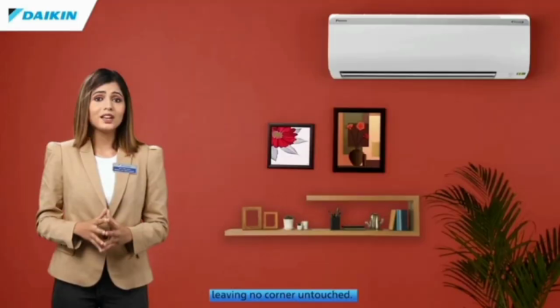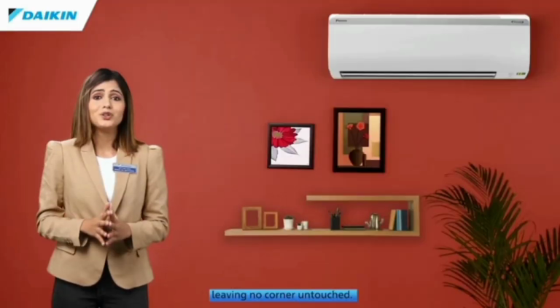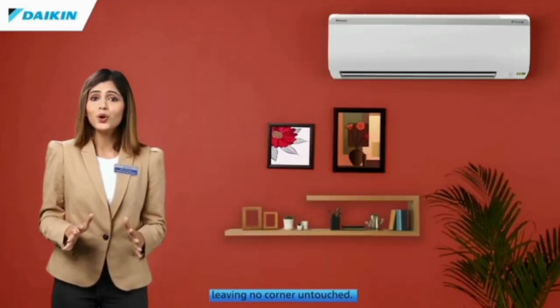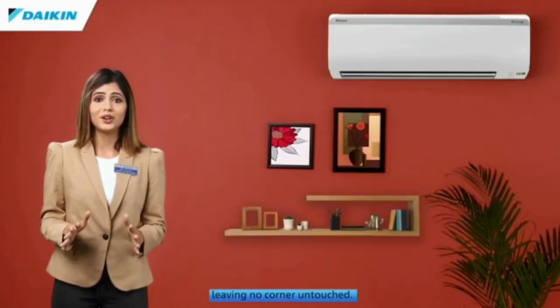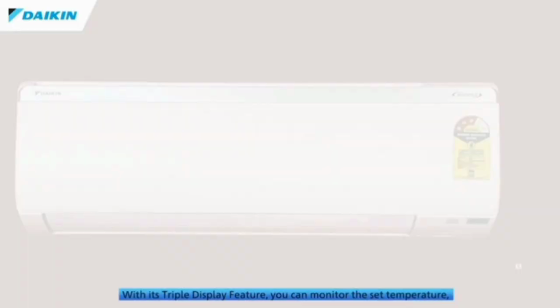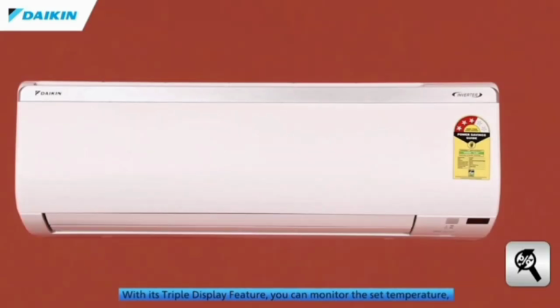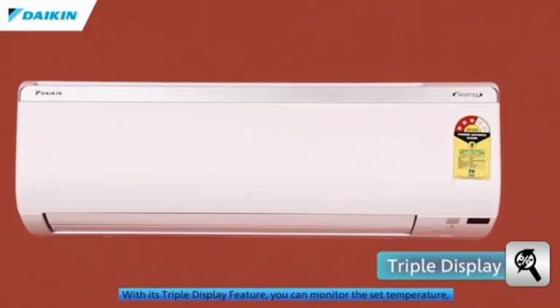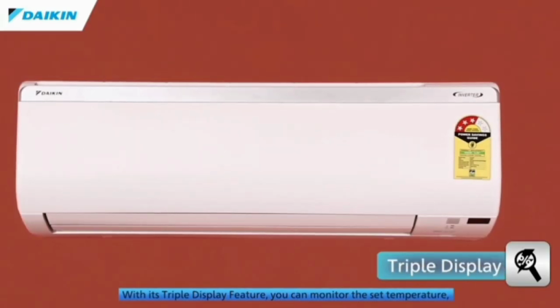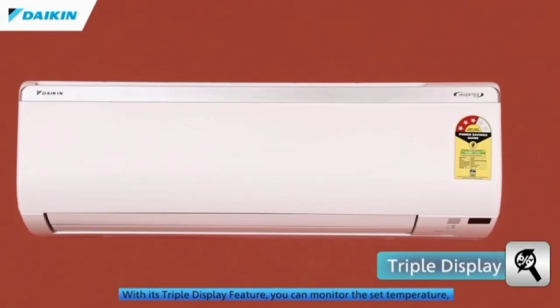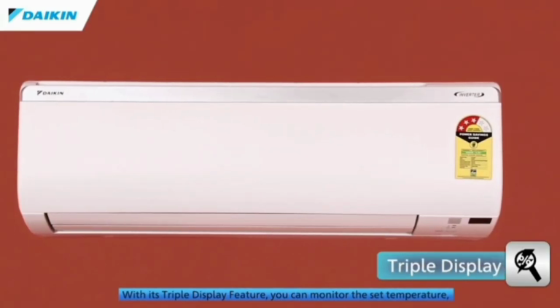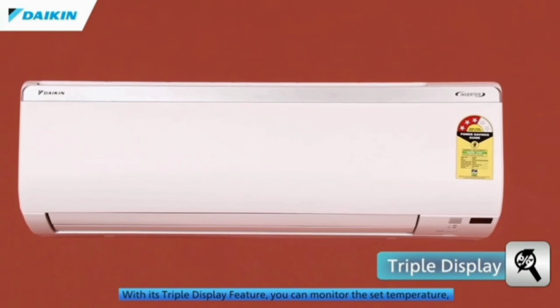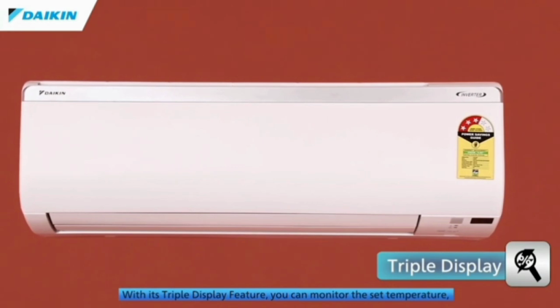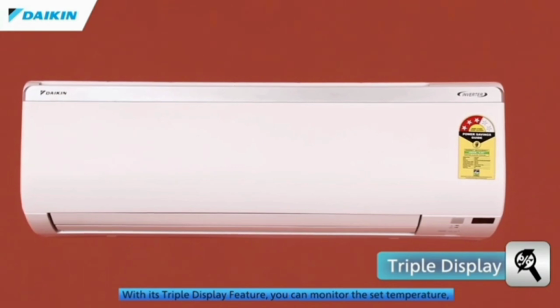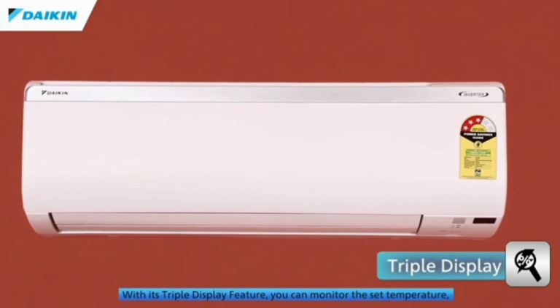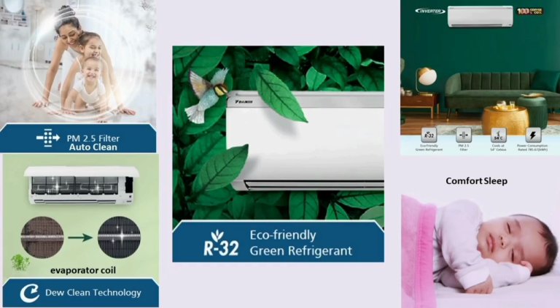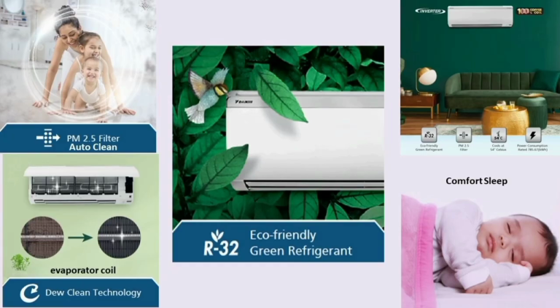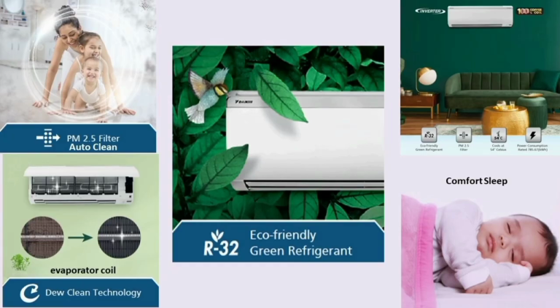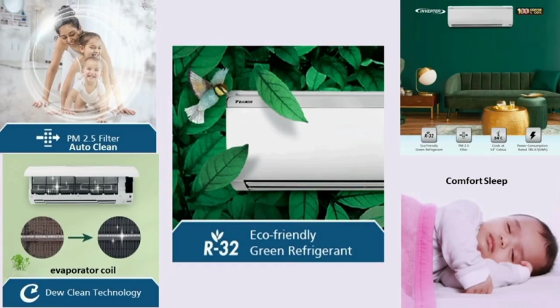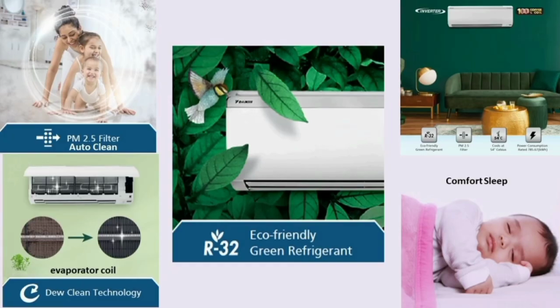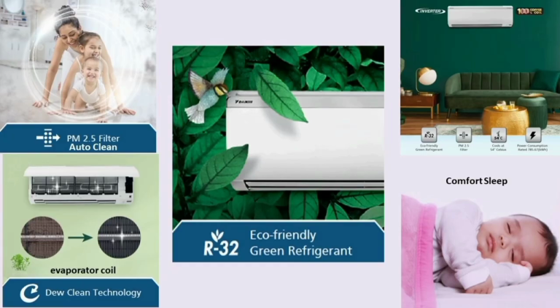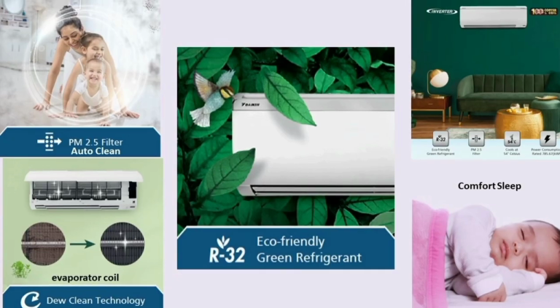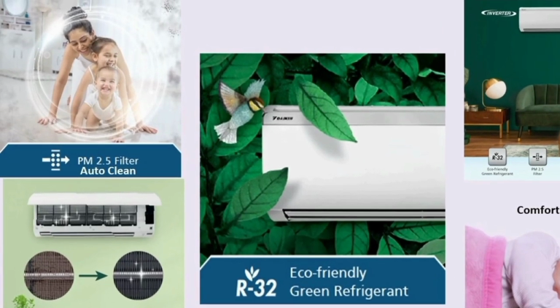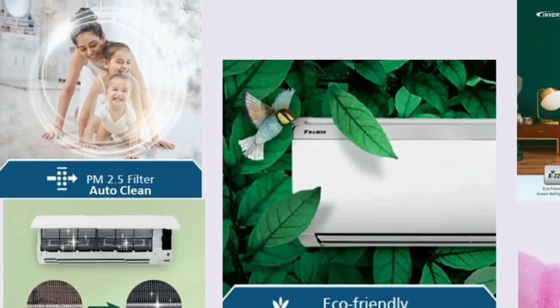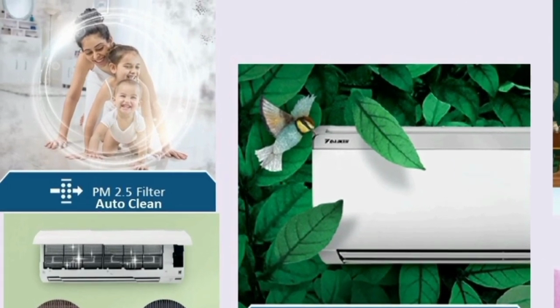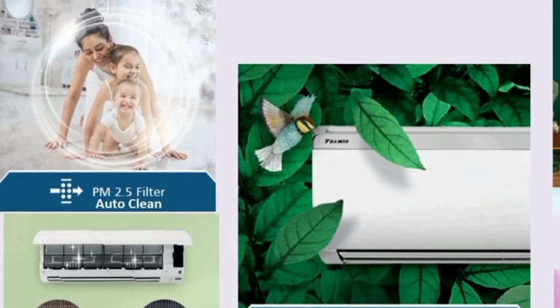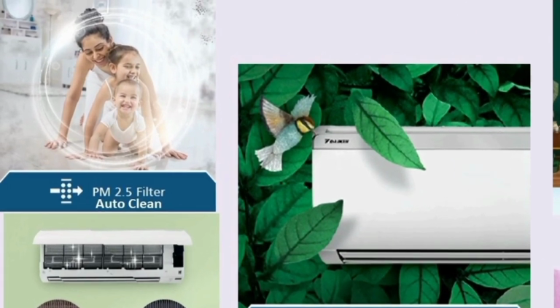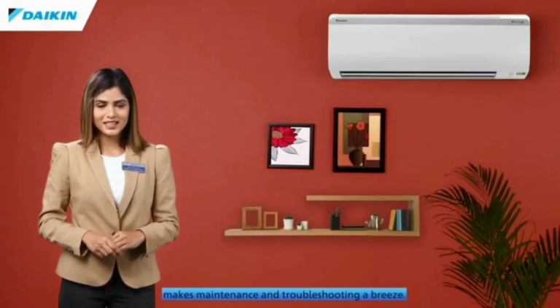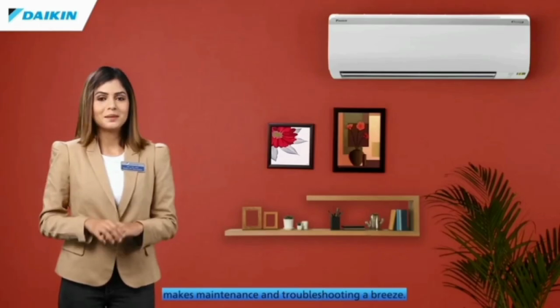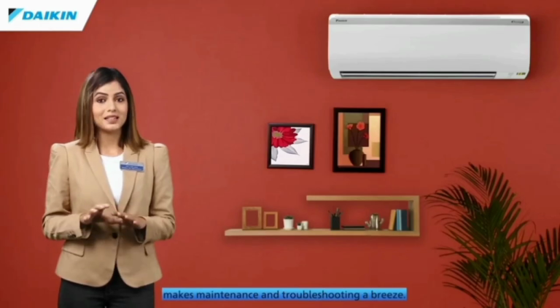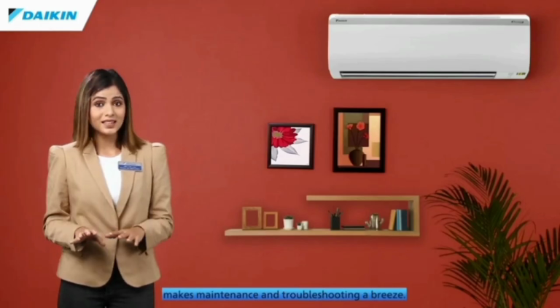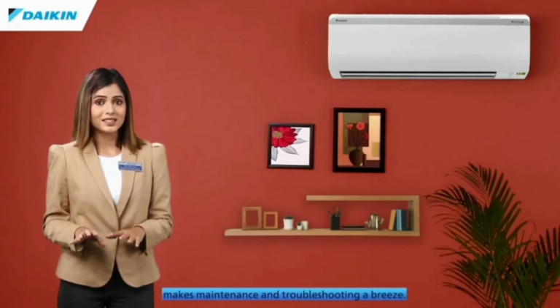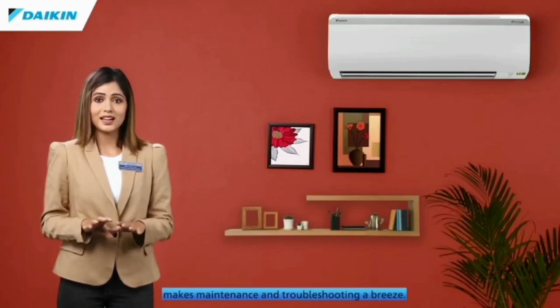This is the main issue. We have the triple display. We have the PM2.5 filter and the dust-removal feature.